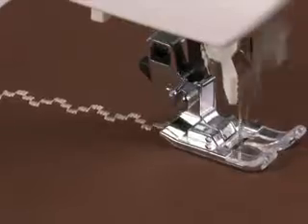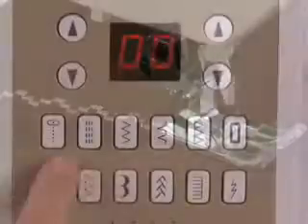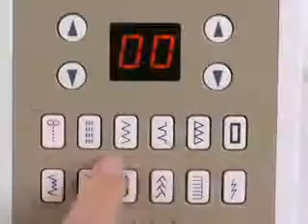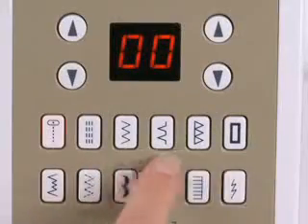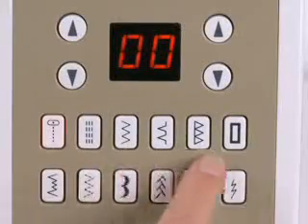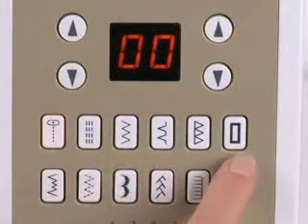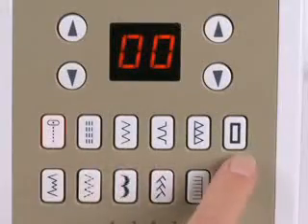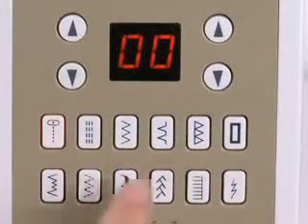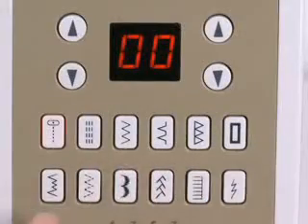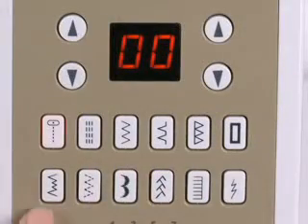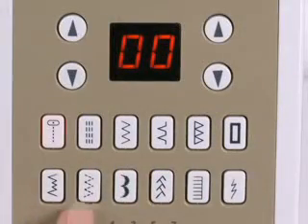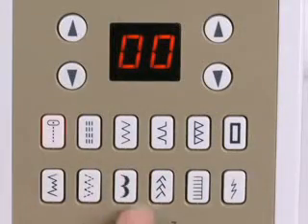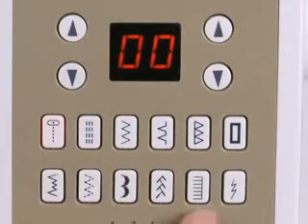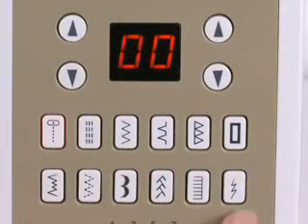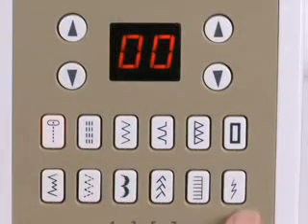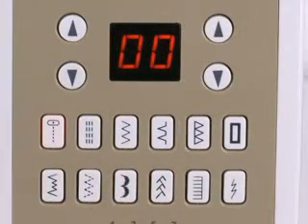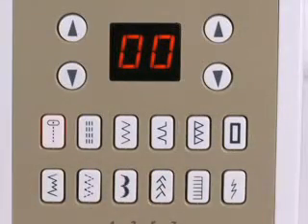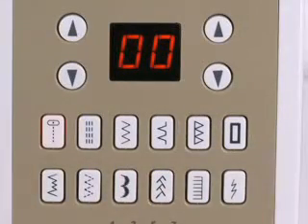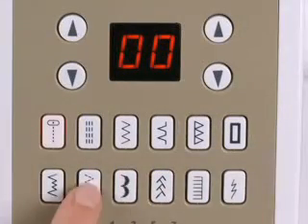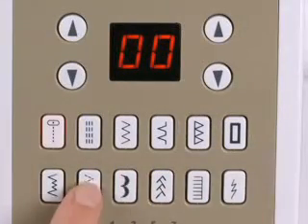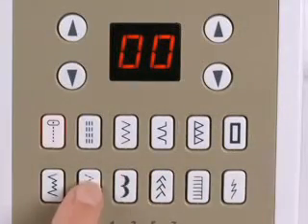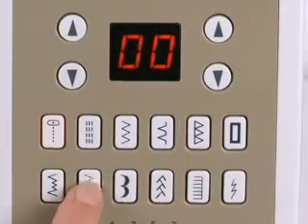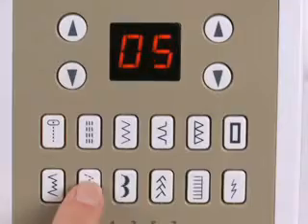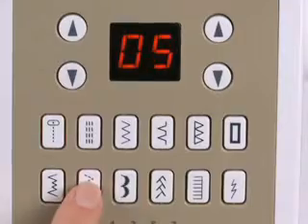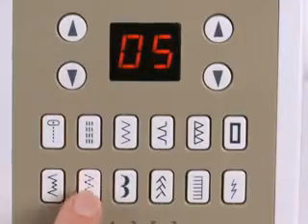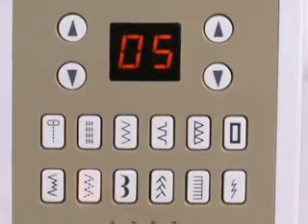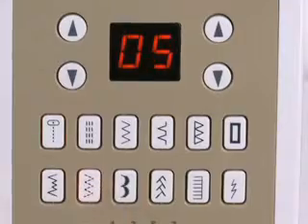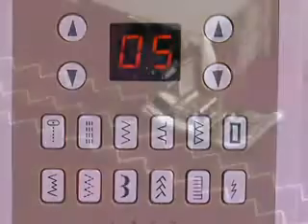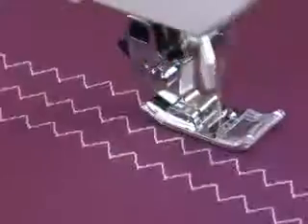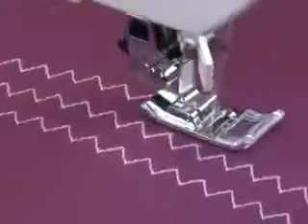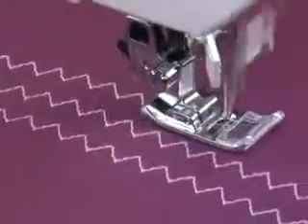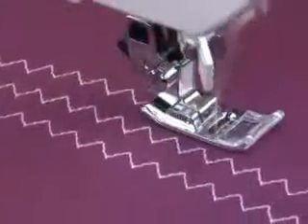Frequently used stitches are easily accessible on the front of the machine. Just touch the stitch you want and sew.